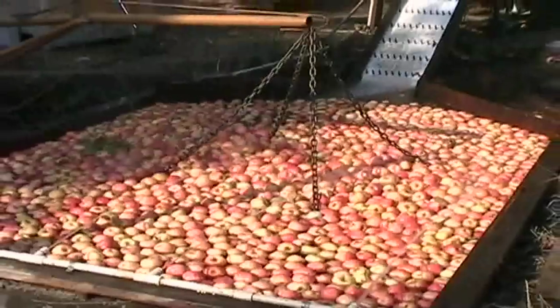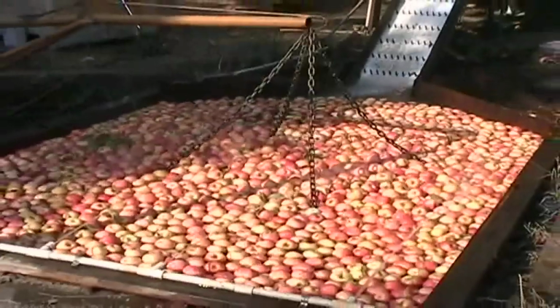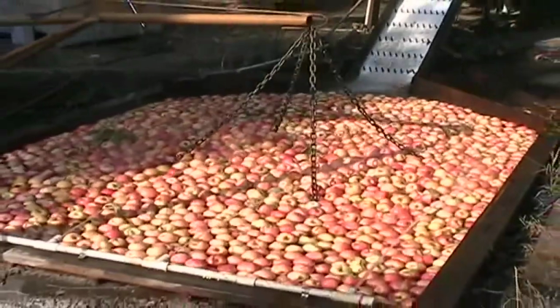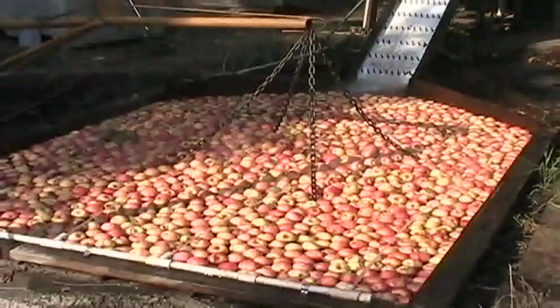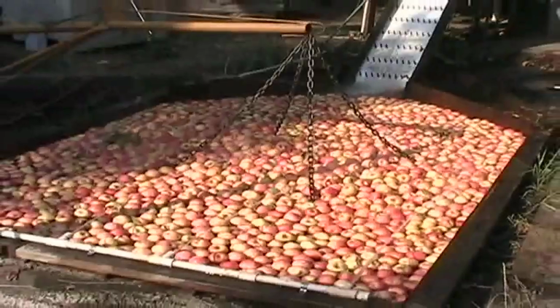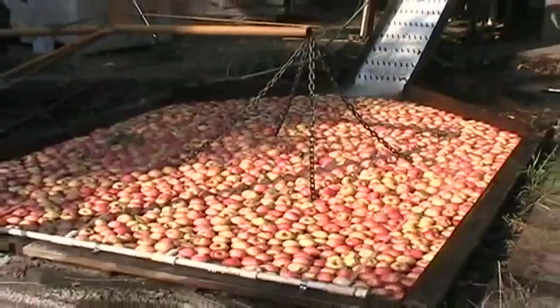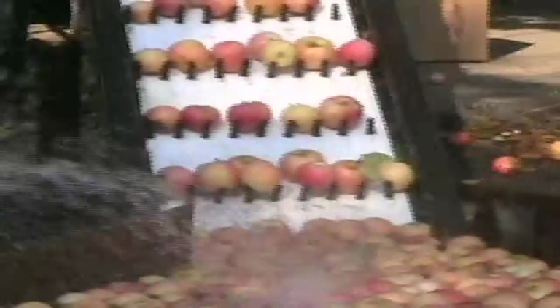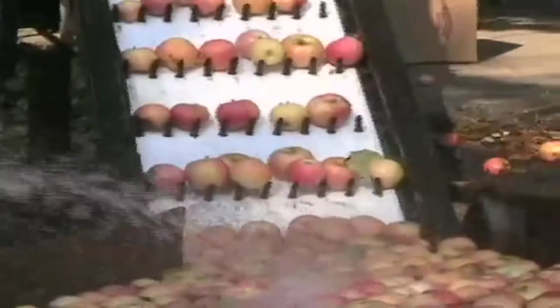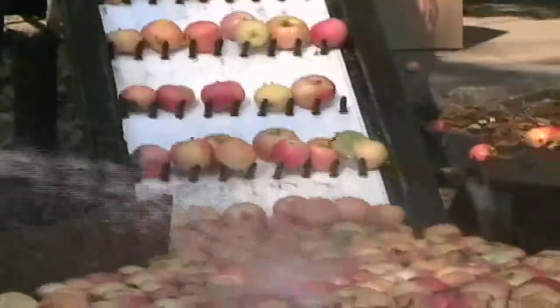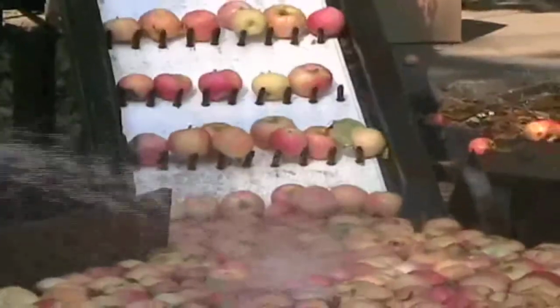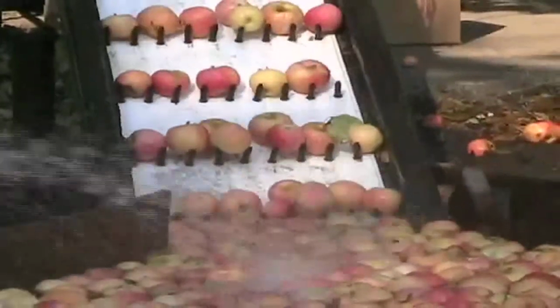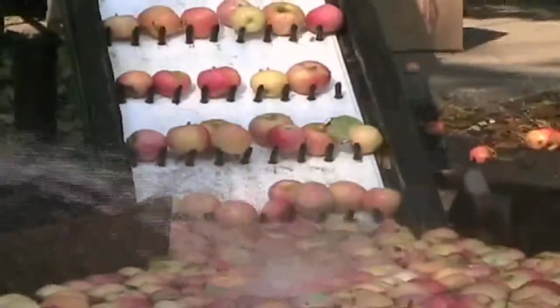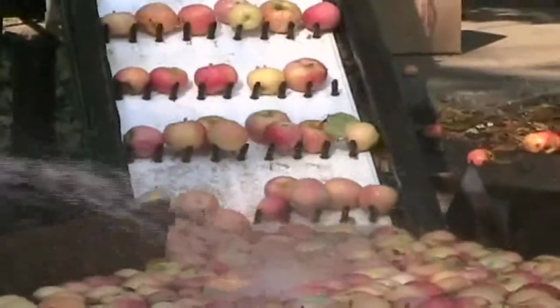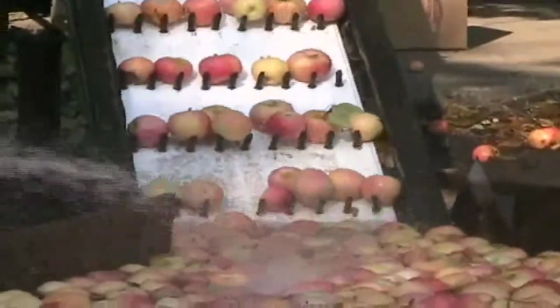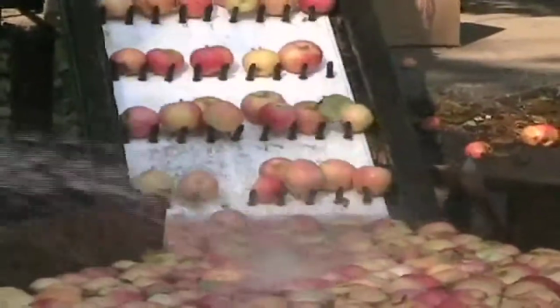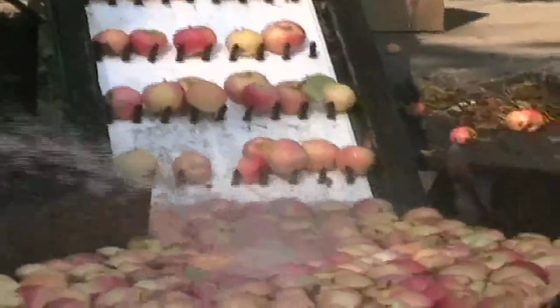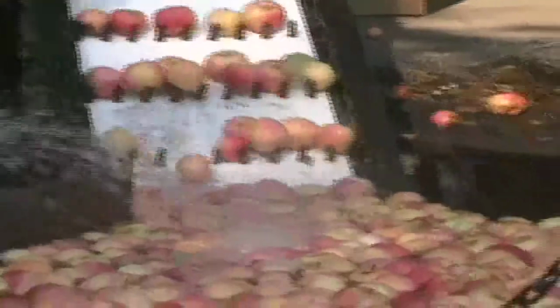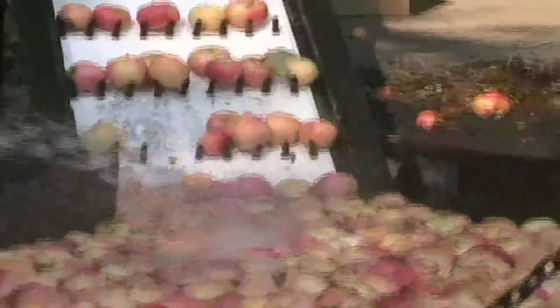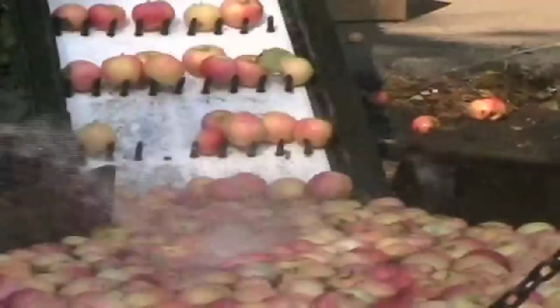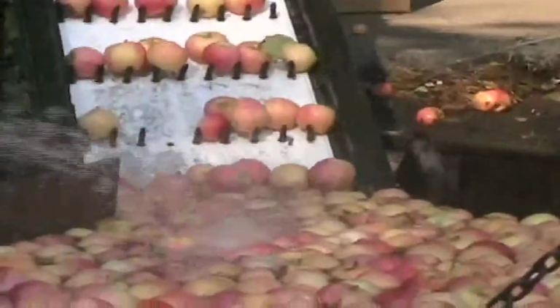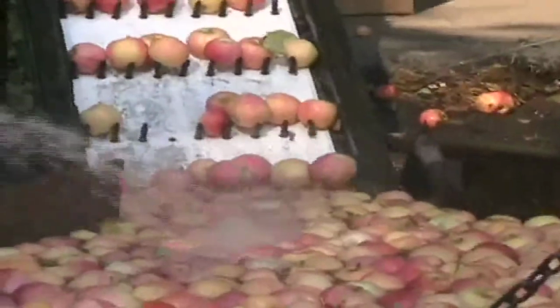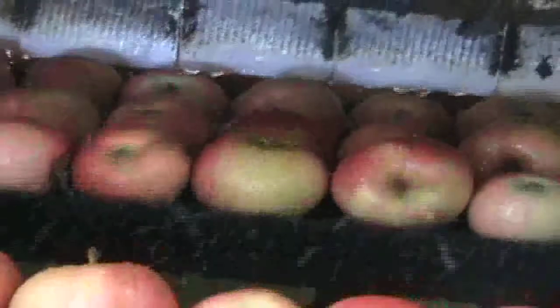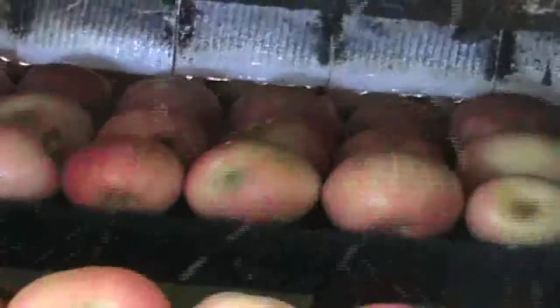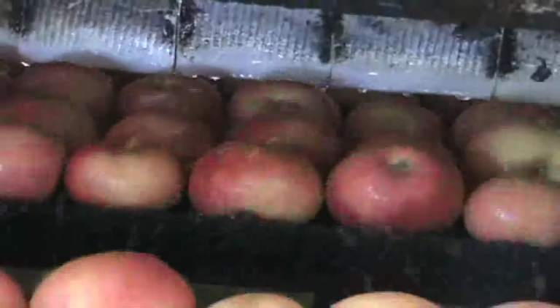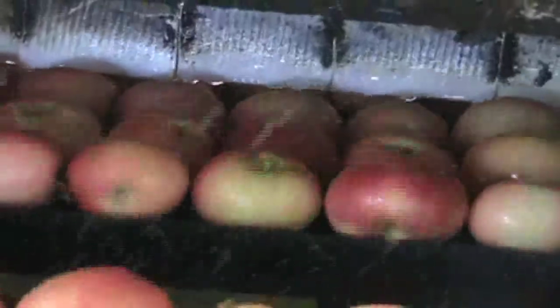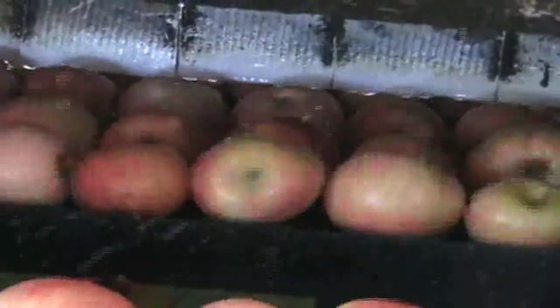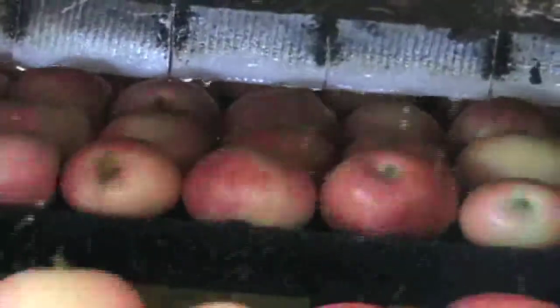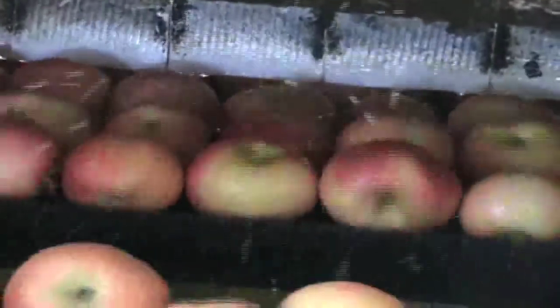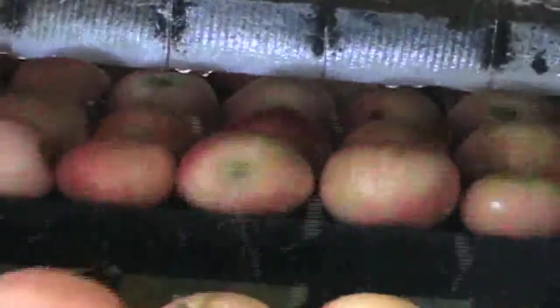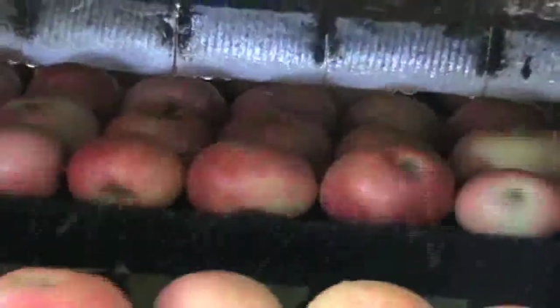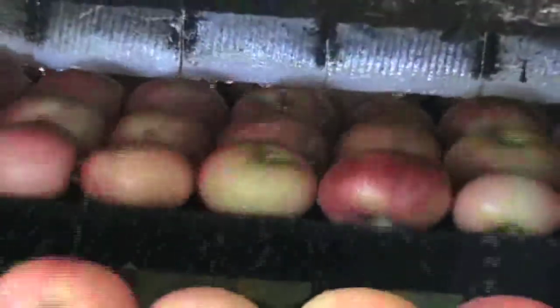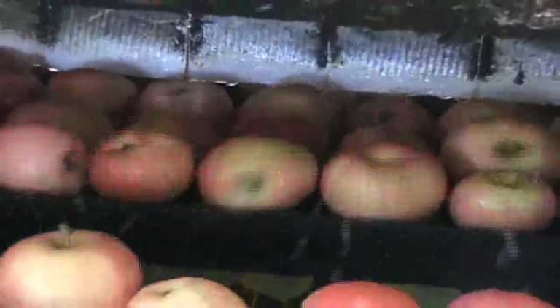Once the apples are cooled, they move up the conveyor belt, are washed again, polished, and then buffed until they're shiny.